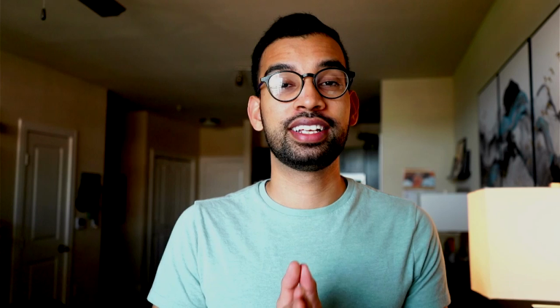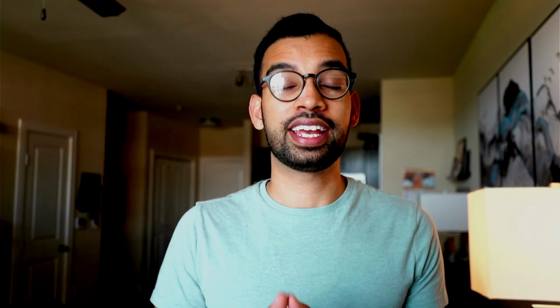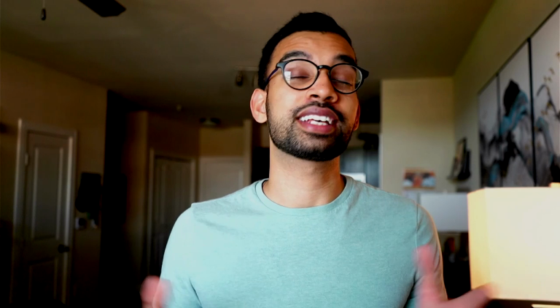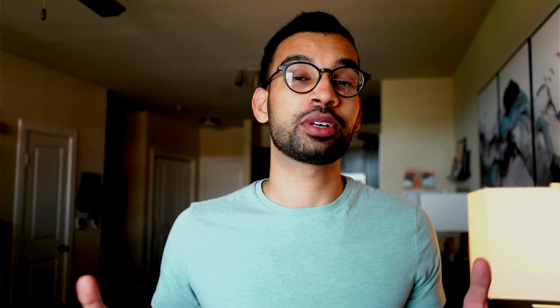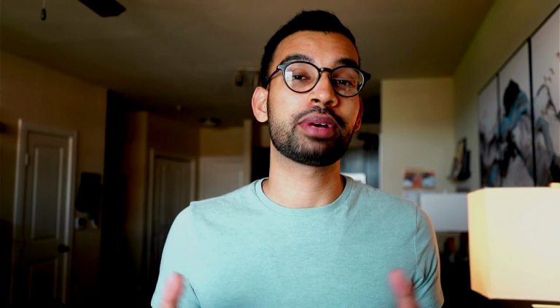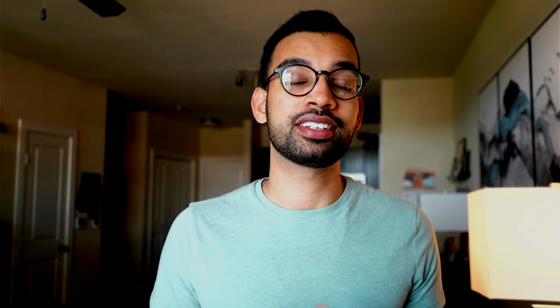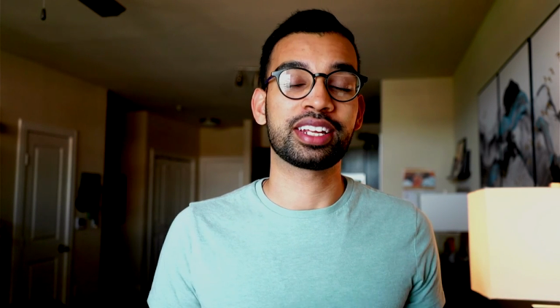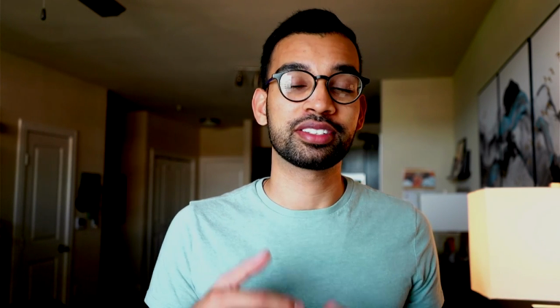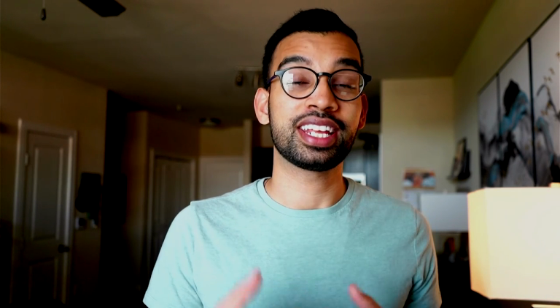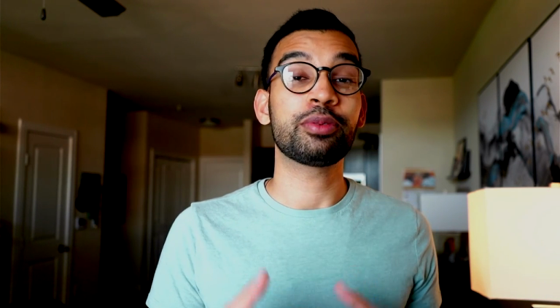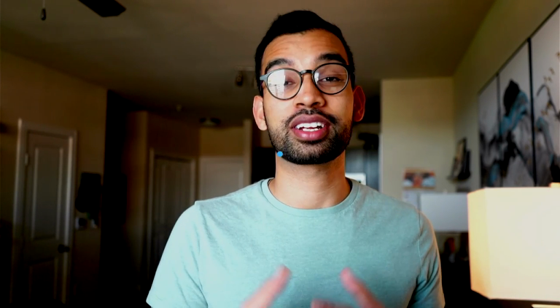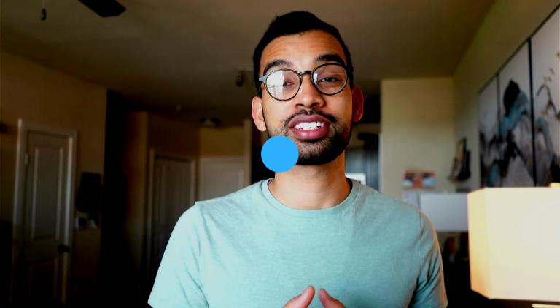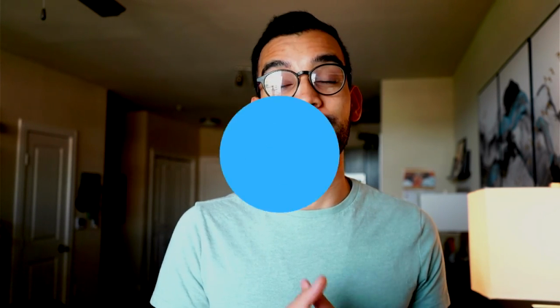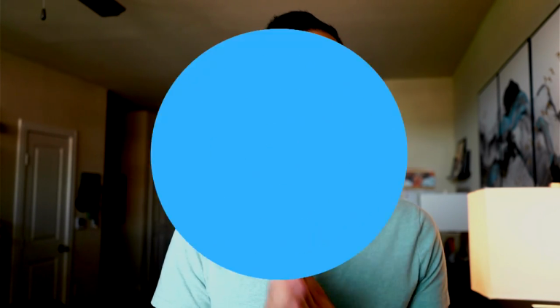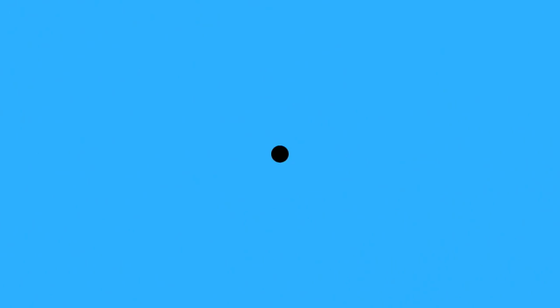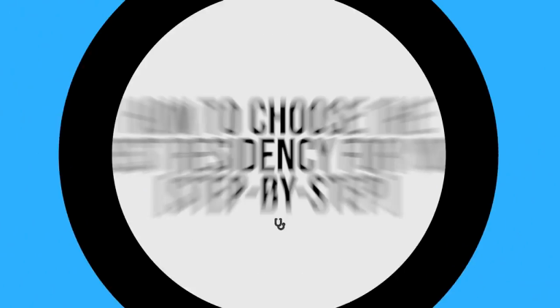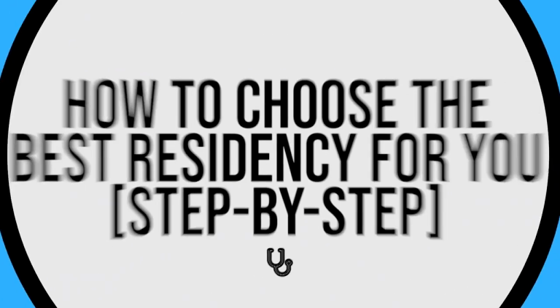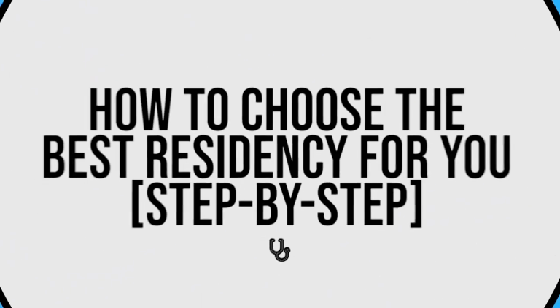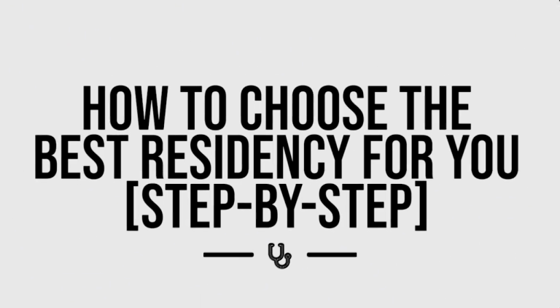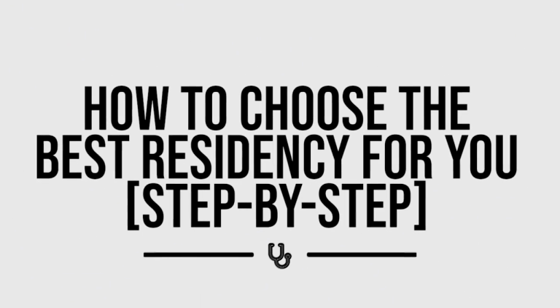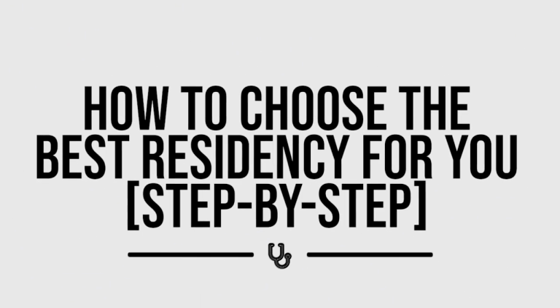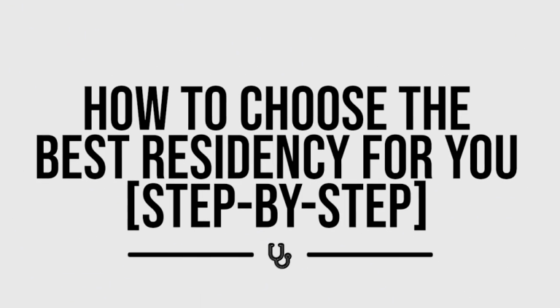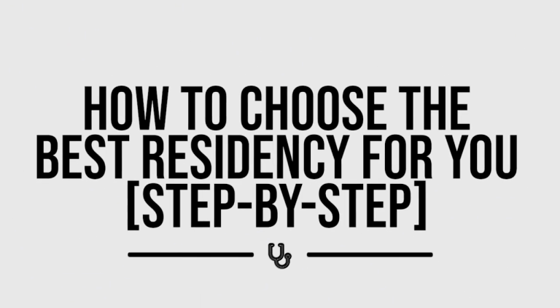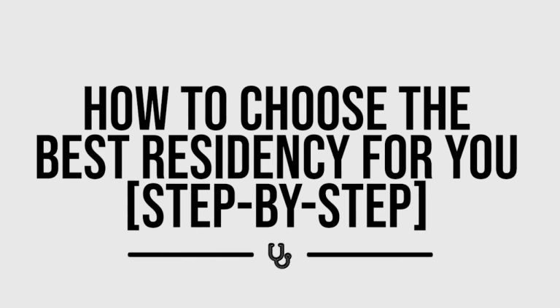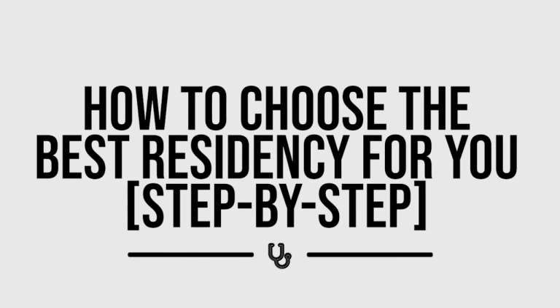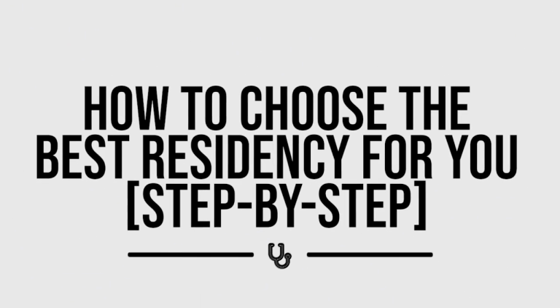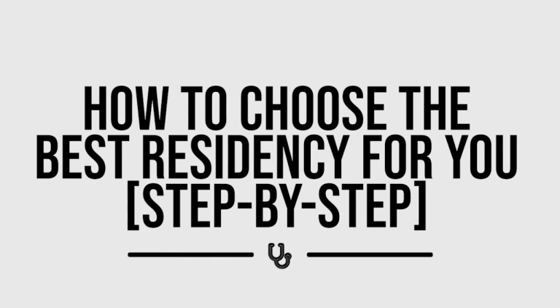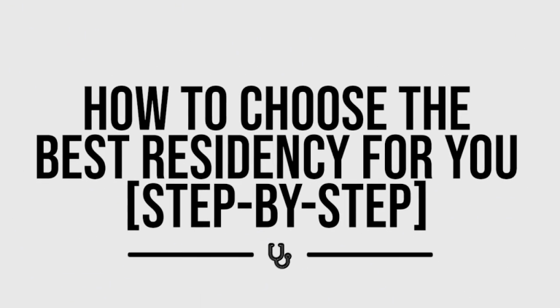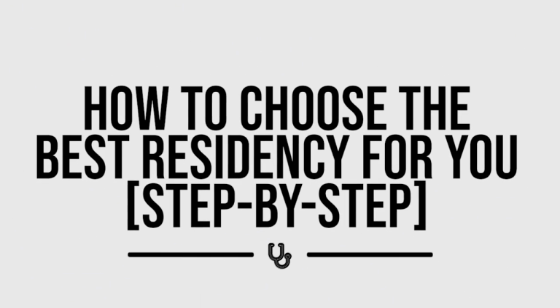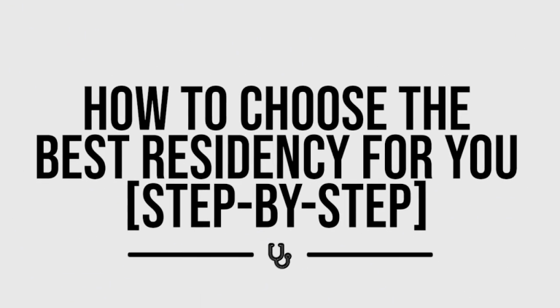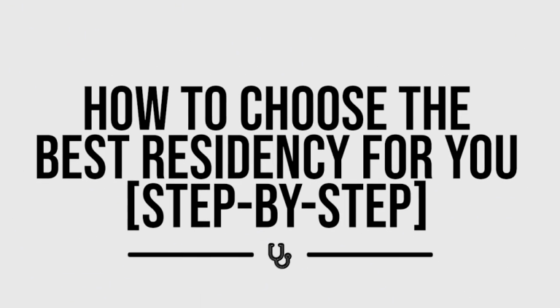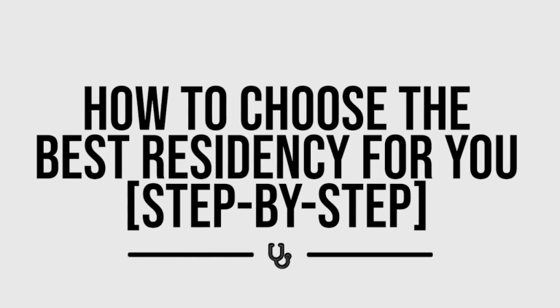Hey guys, welcome back to the channel. Today we are going to talk about how to pick the best residency program for you. Let's get into it.